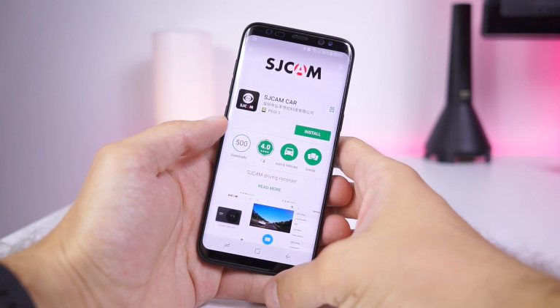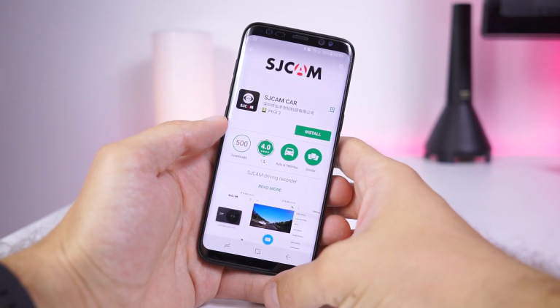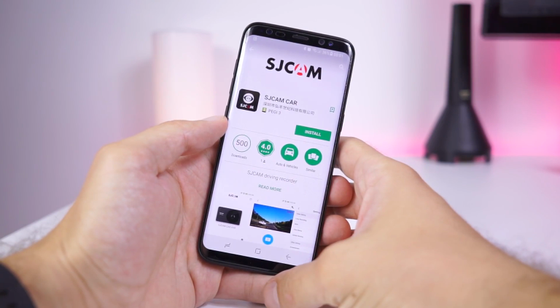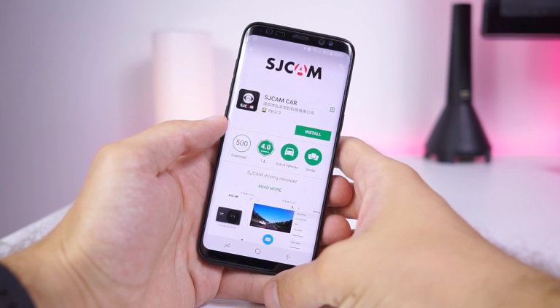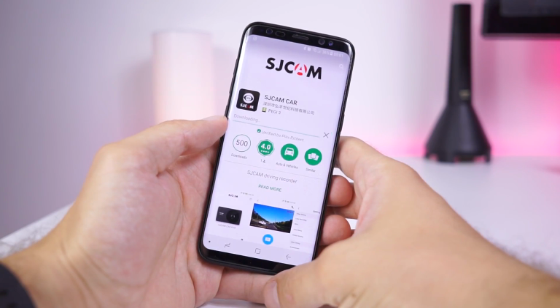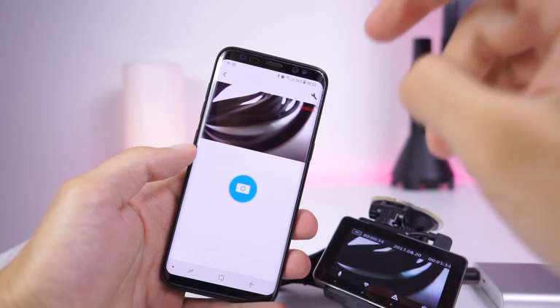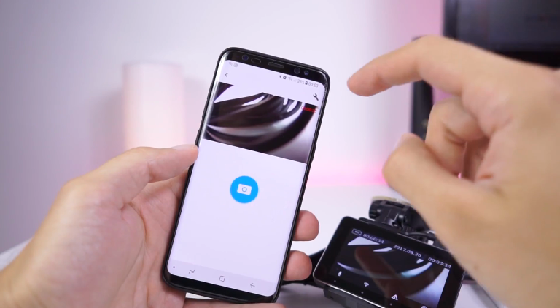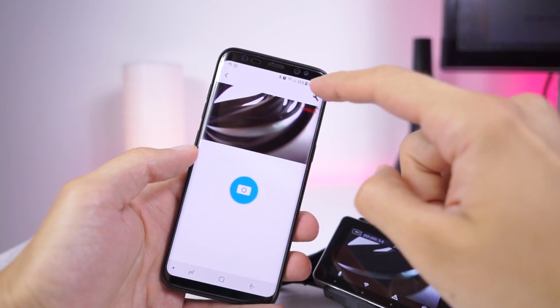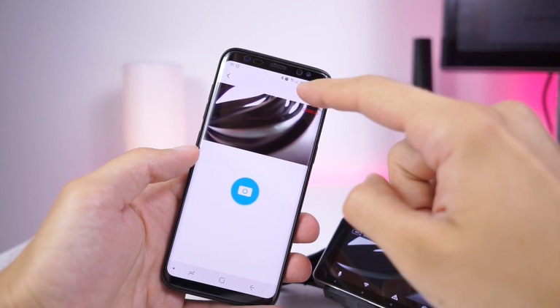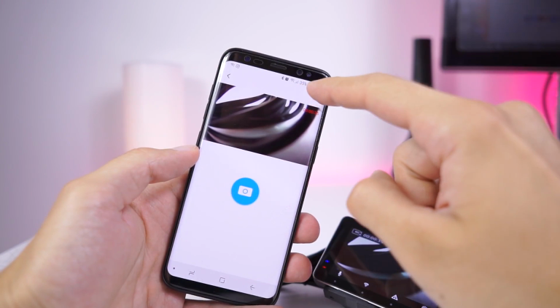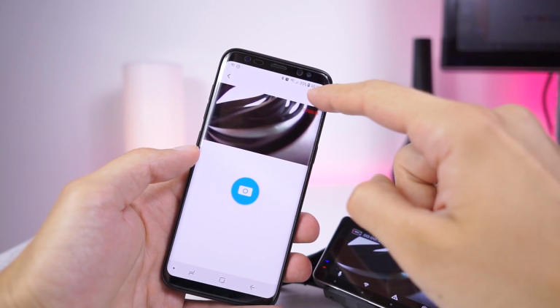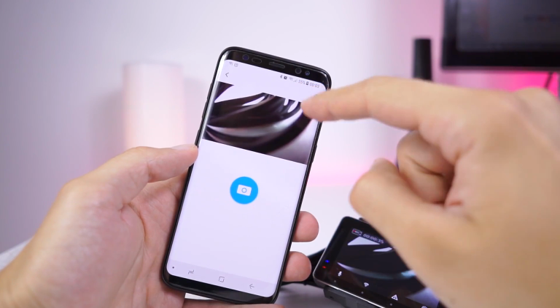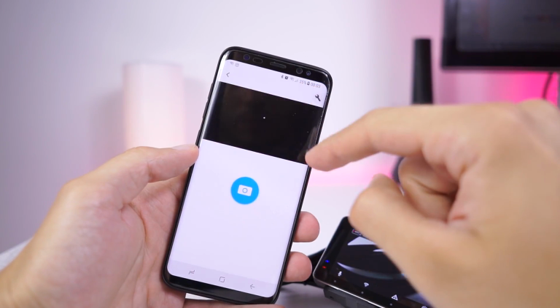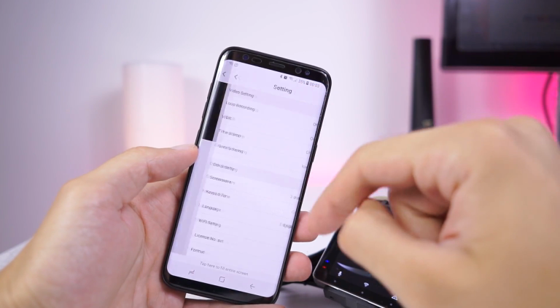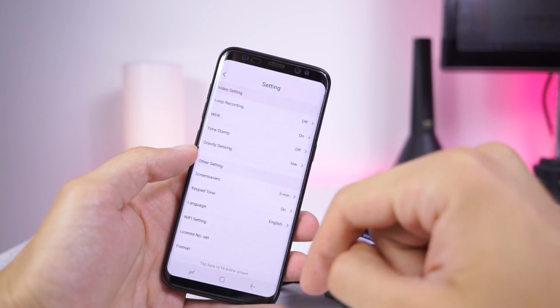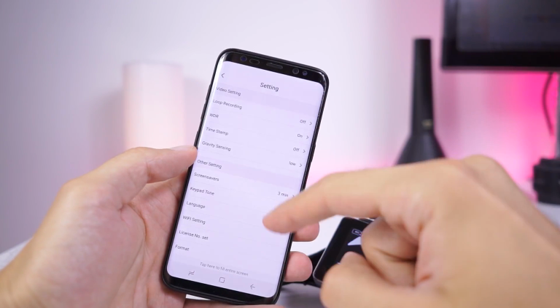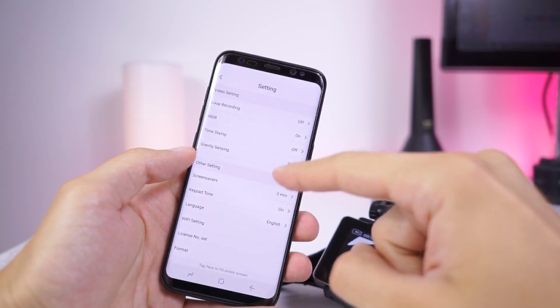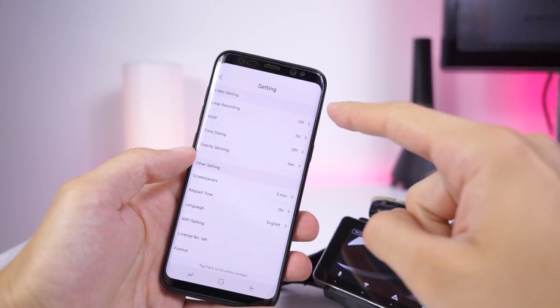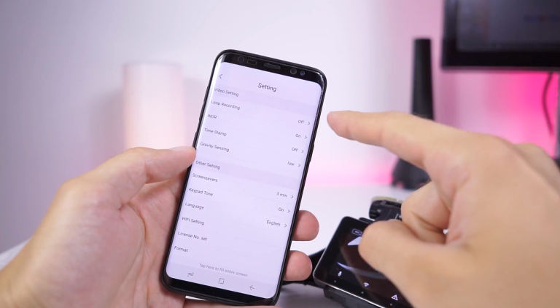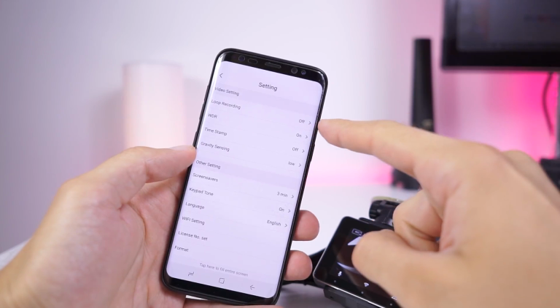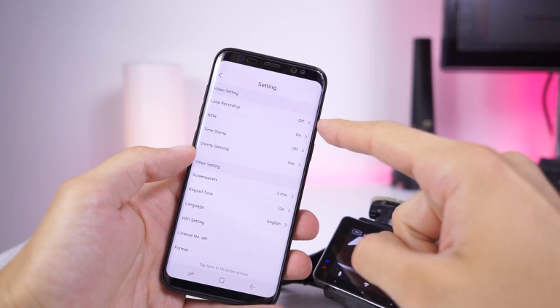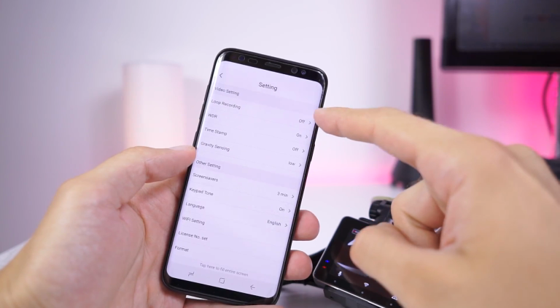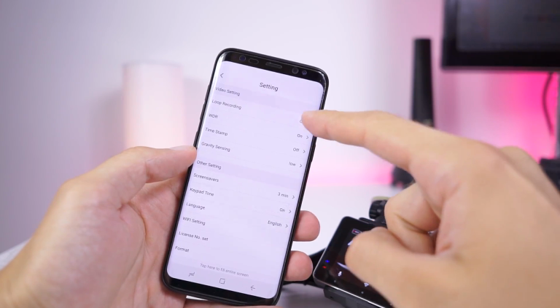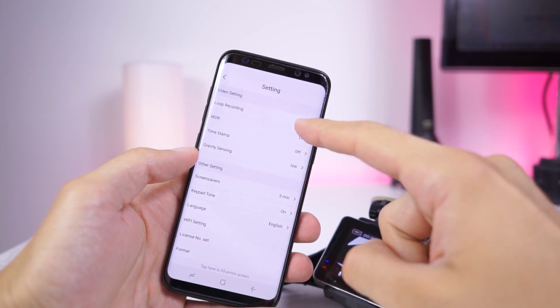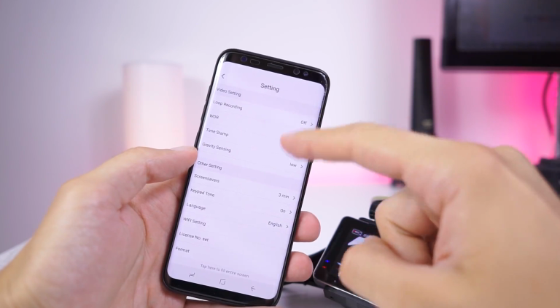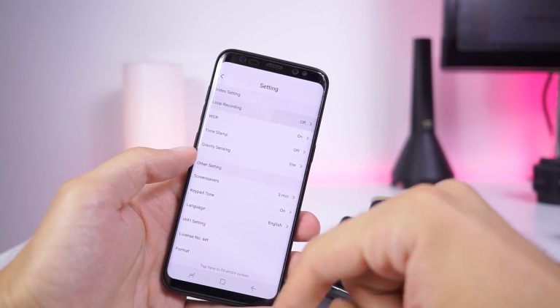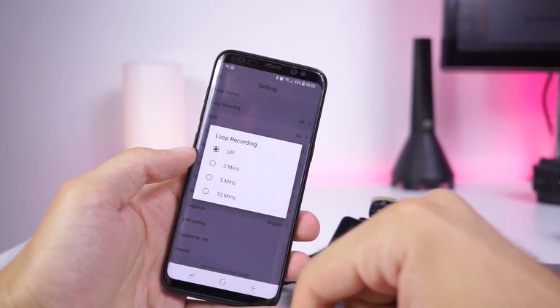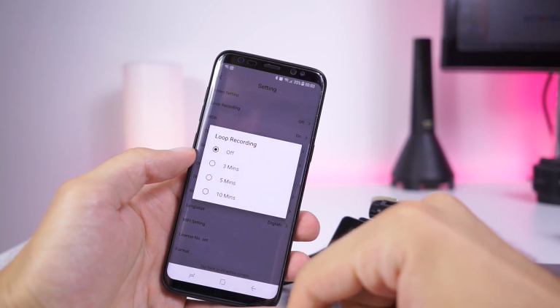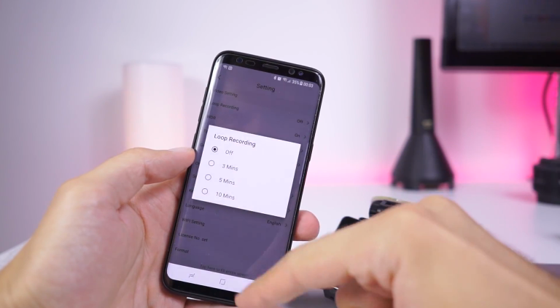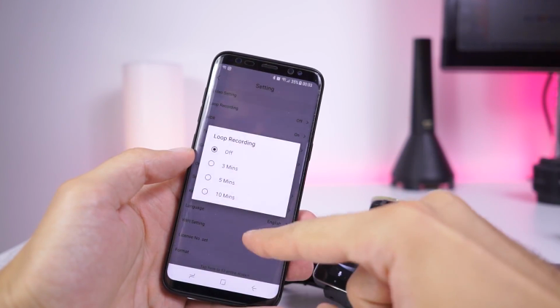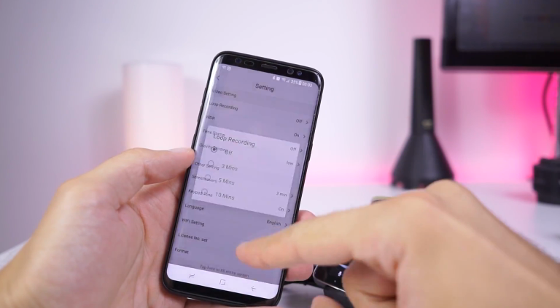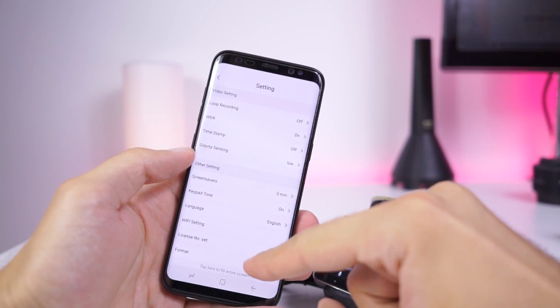With Wi-Fi functionality you can do all of the mentioned on your smartphone. The app is working pretty well.